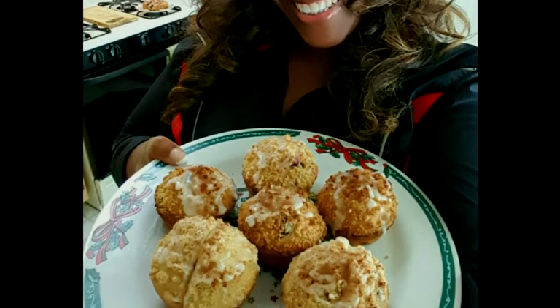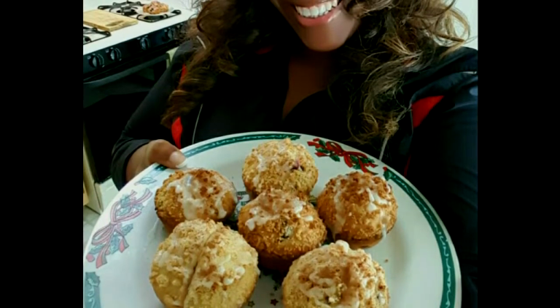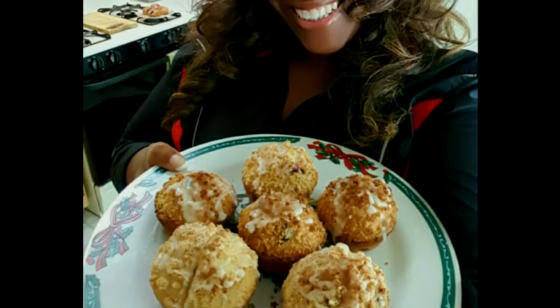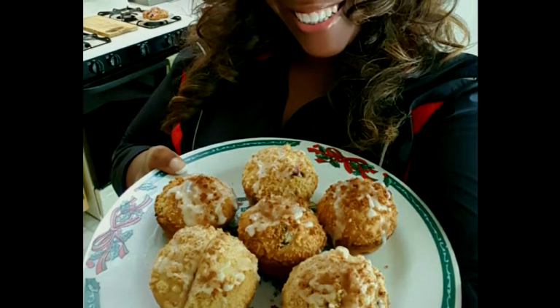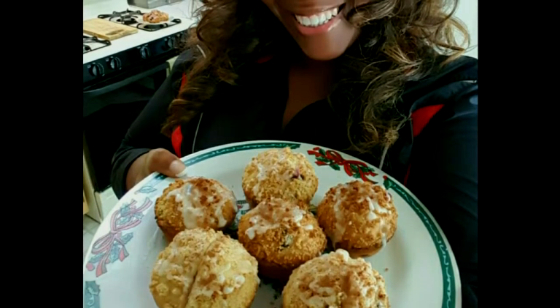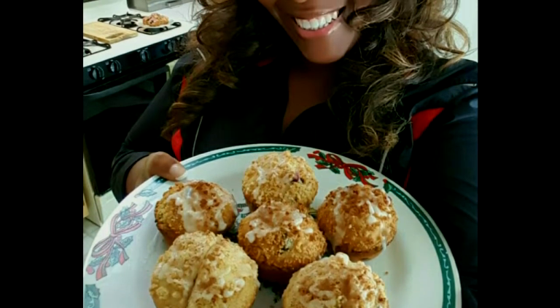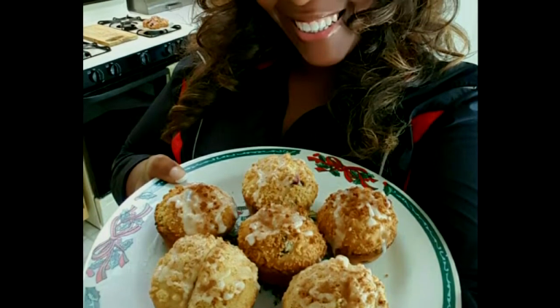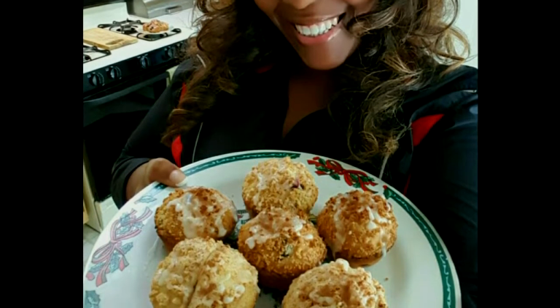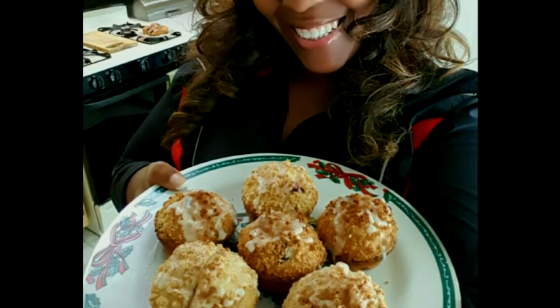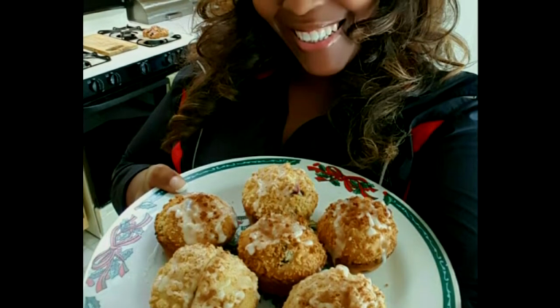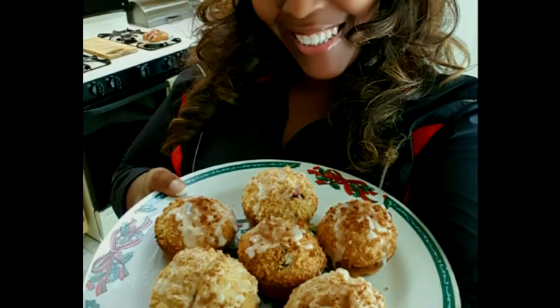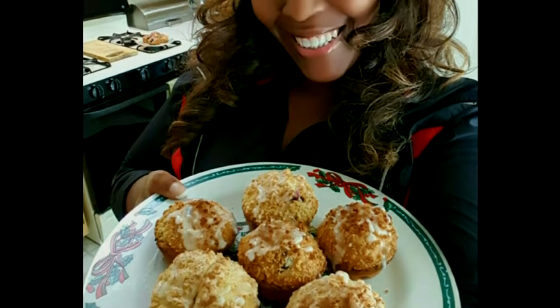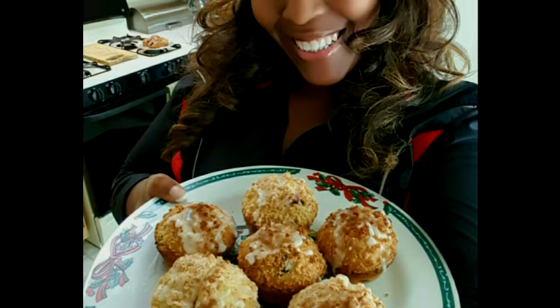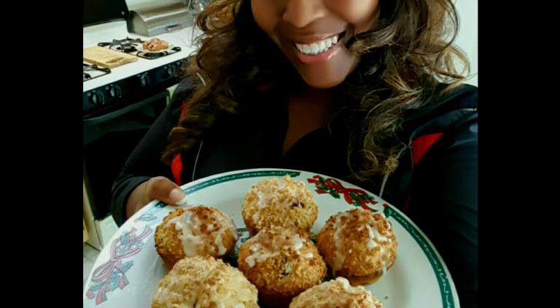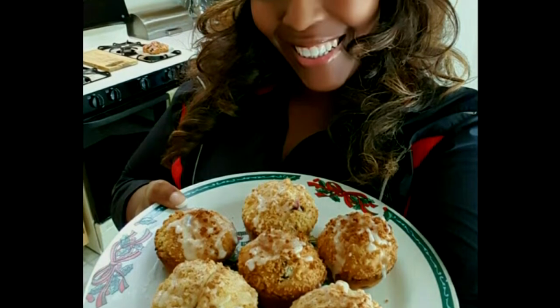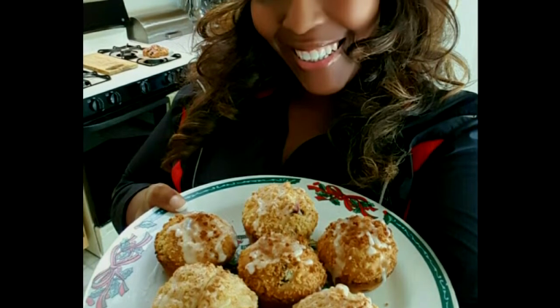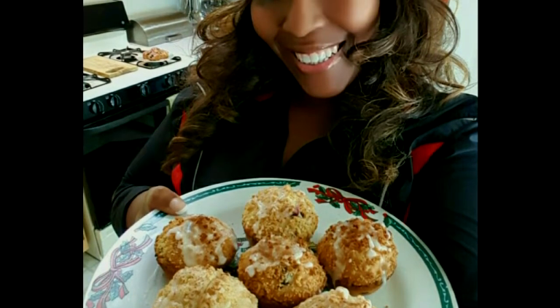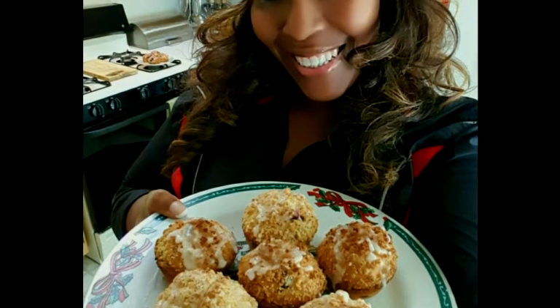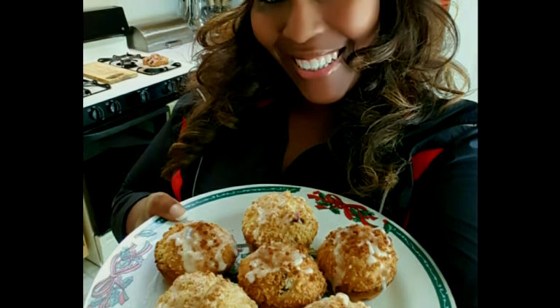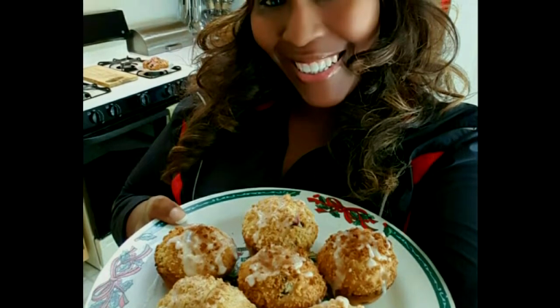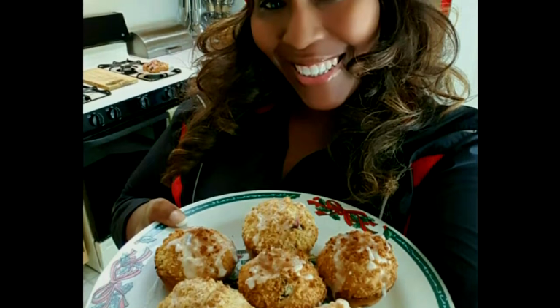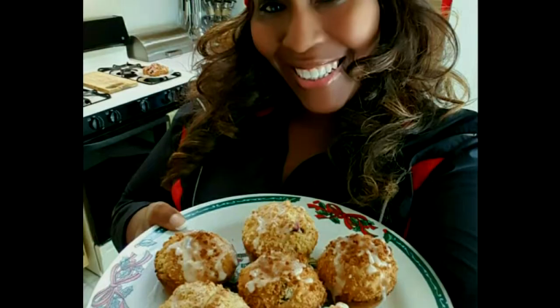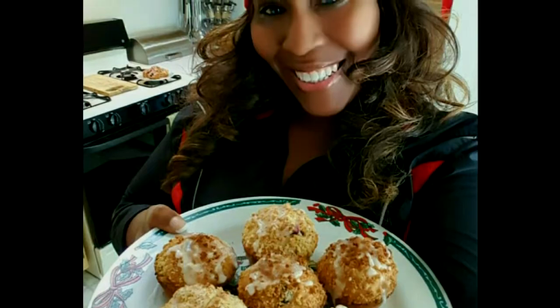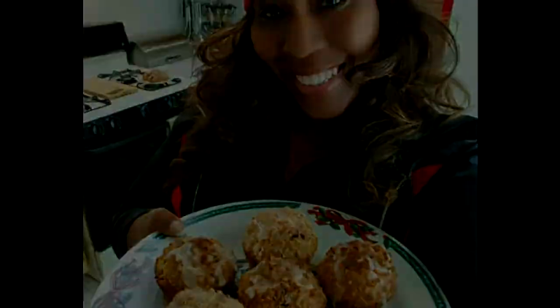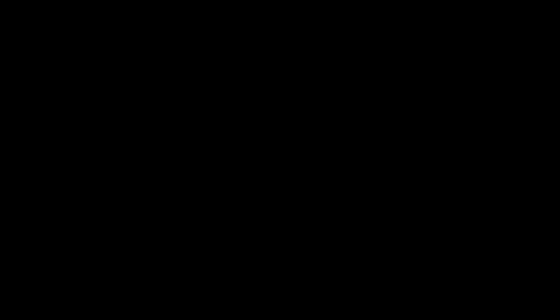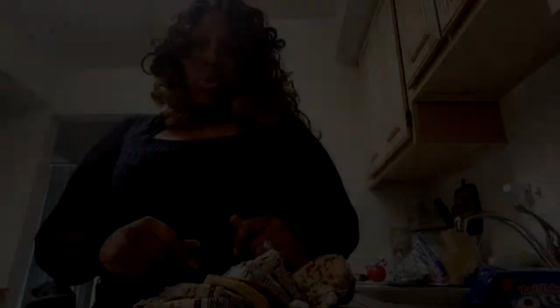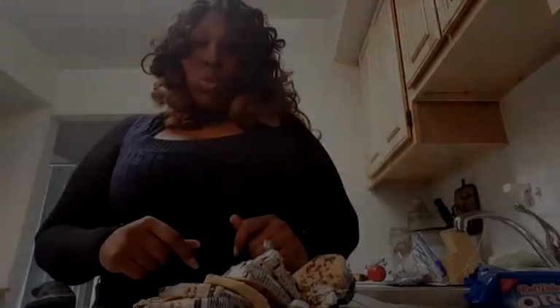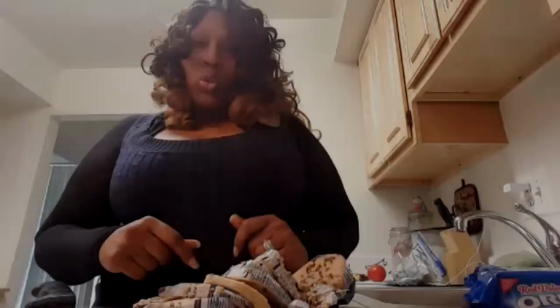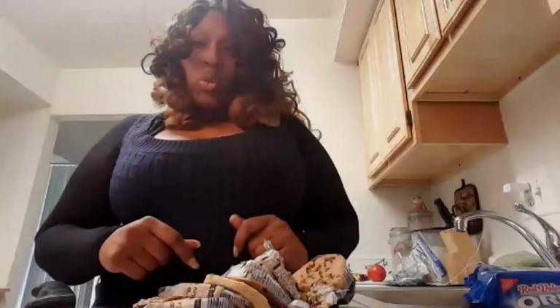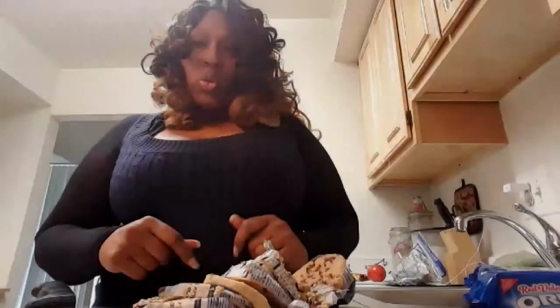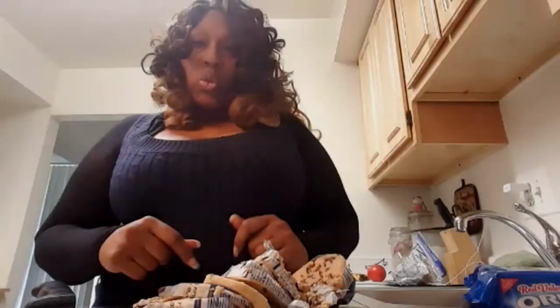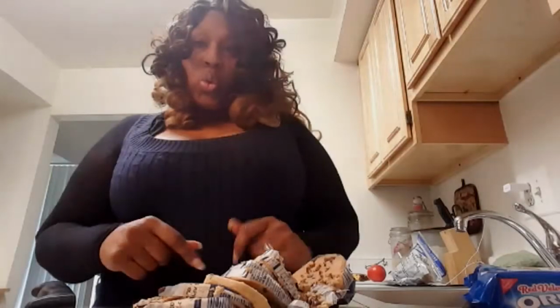Let's see what Ms. Cassie is baking today. Mmm, smells like red velvet.